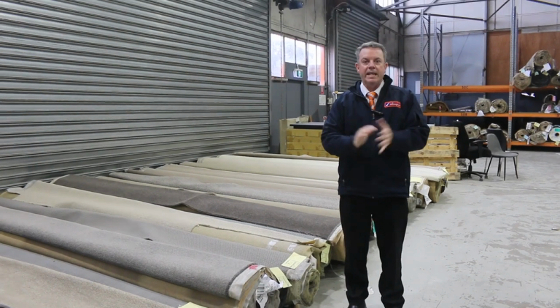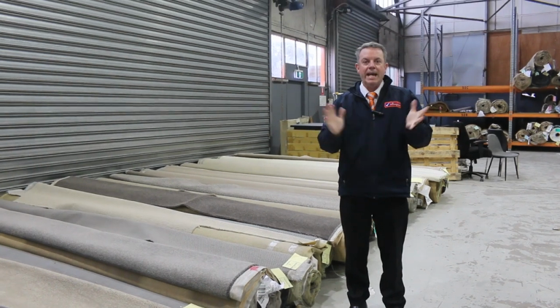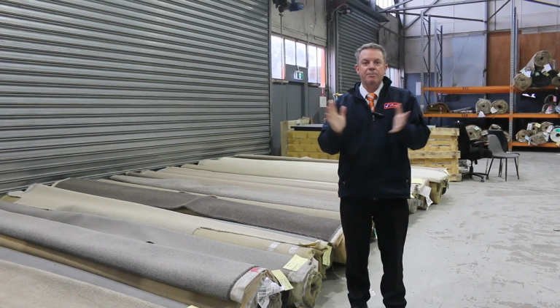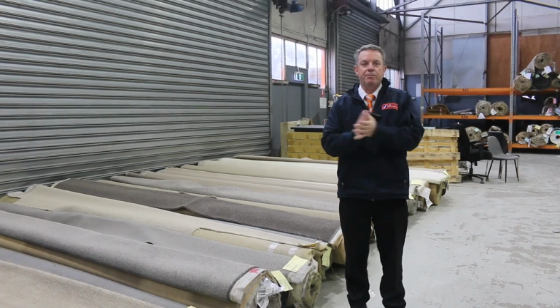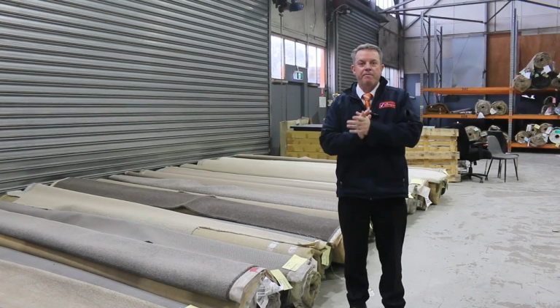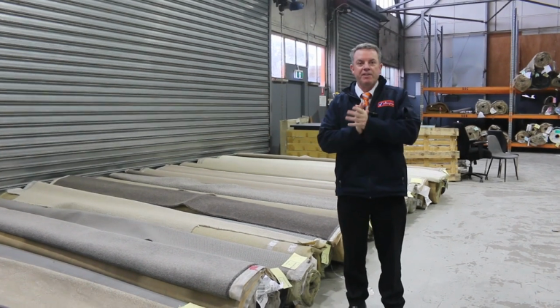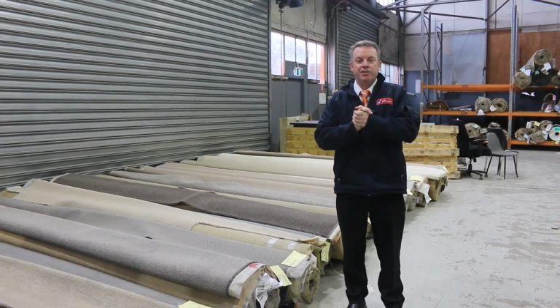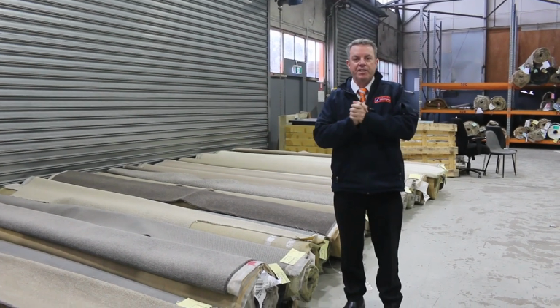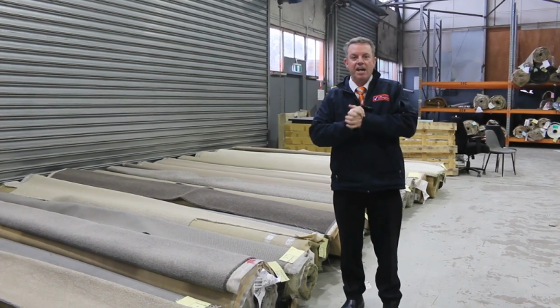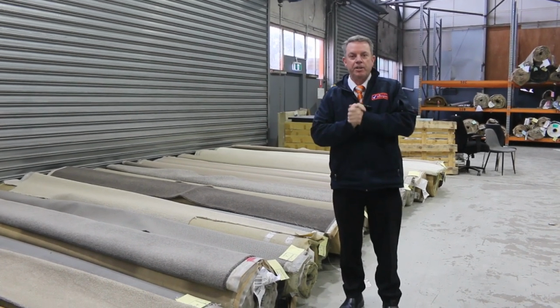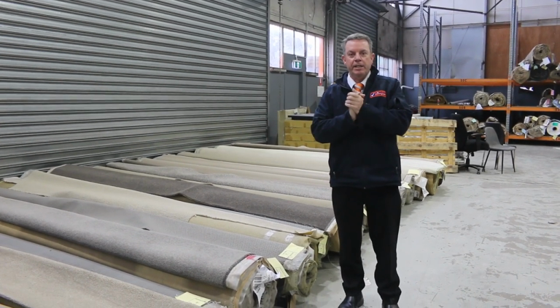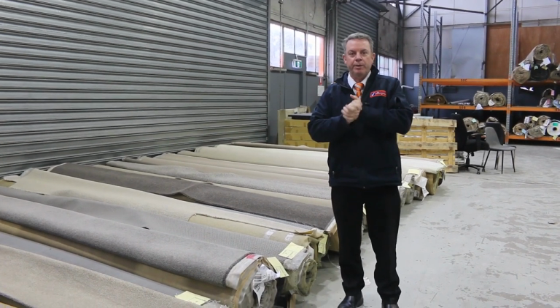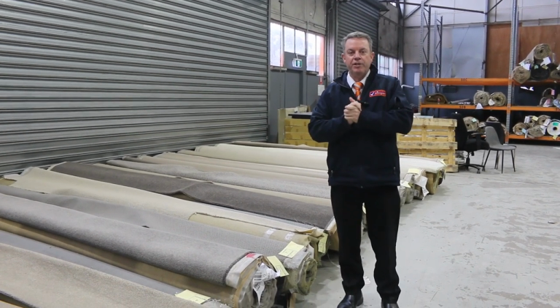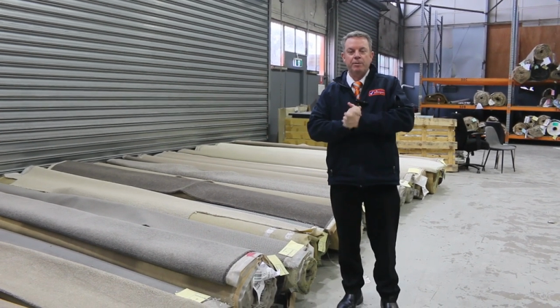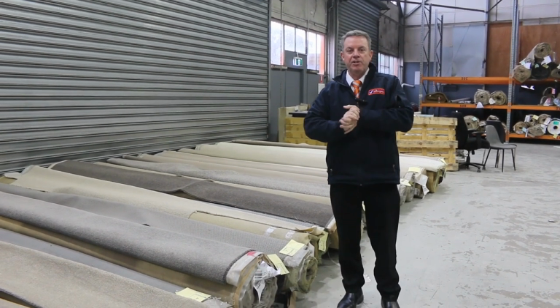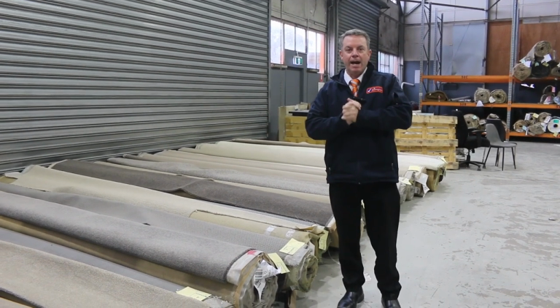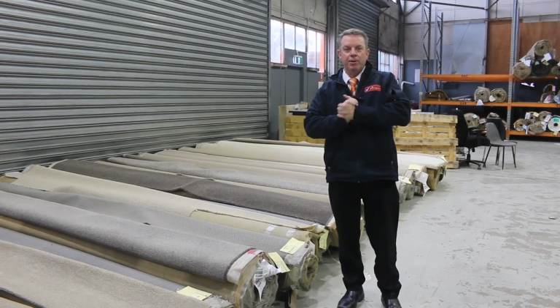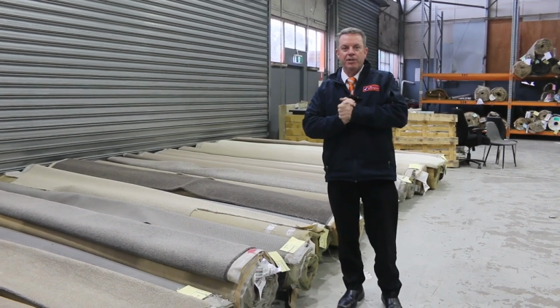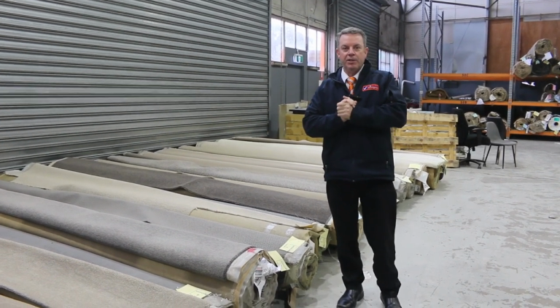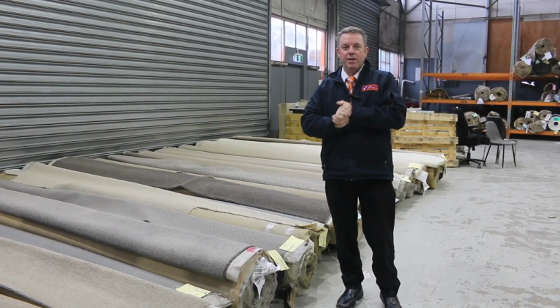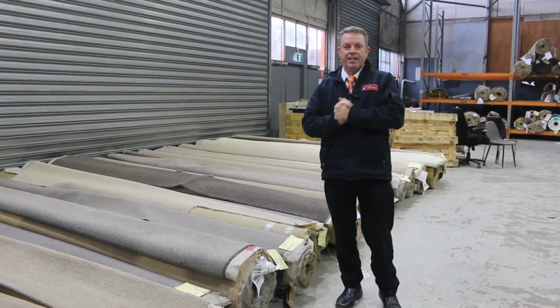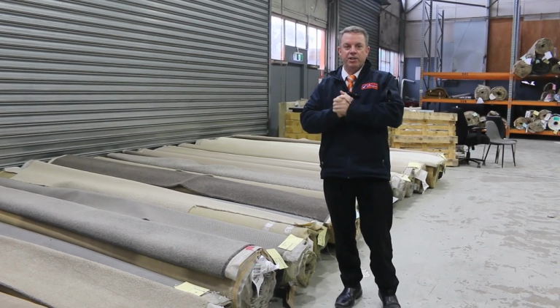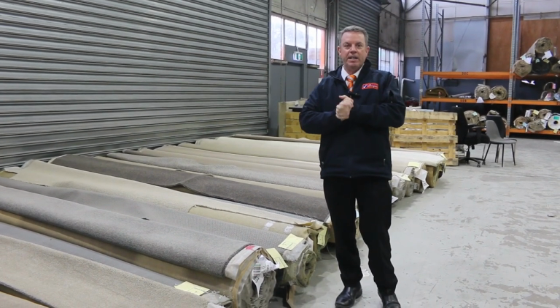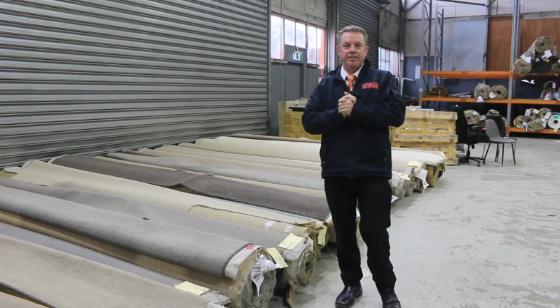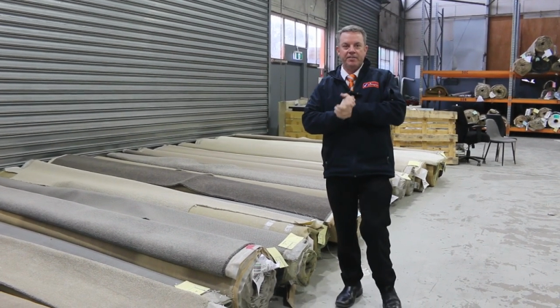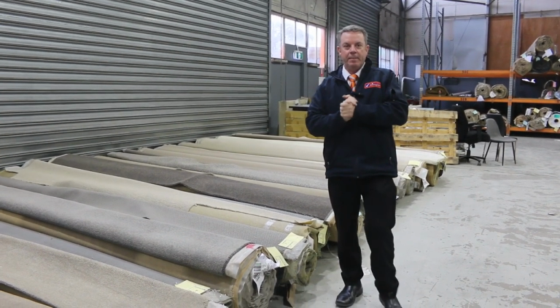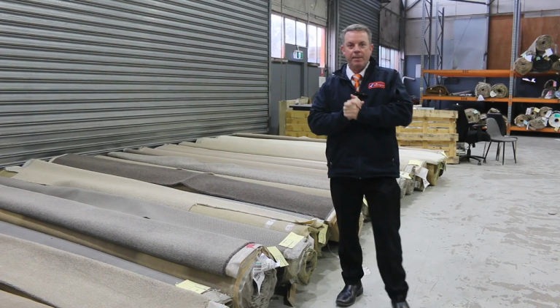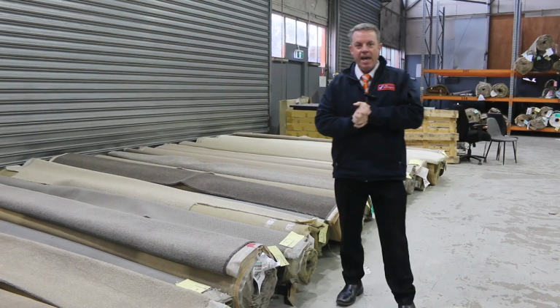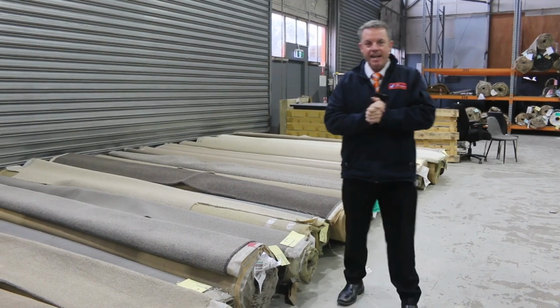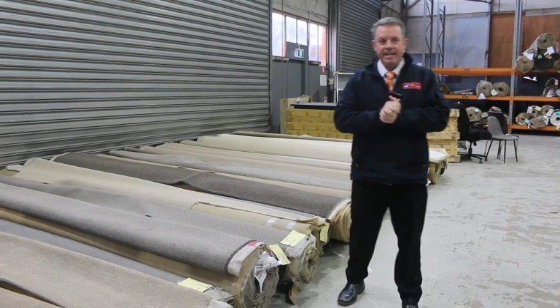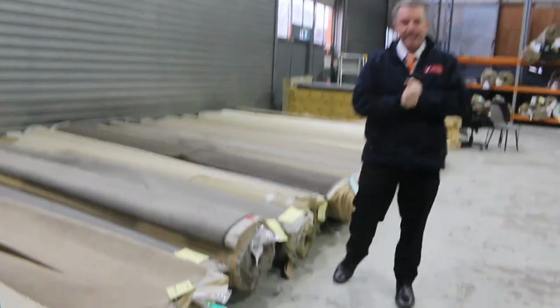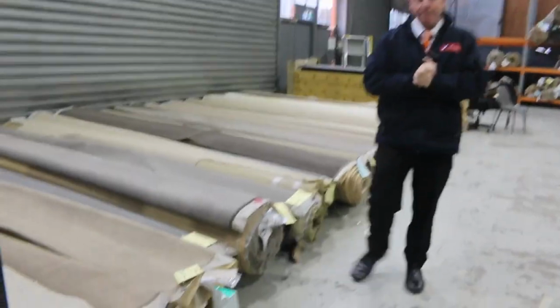G'day, I'm John from Fowles Auction Sales. I'm here to preview tomorrow's carpet auction — that's Wednesday the 28th of September at 10 a.m.